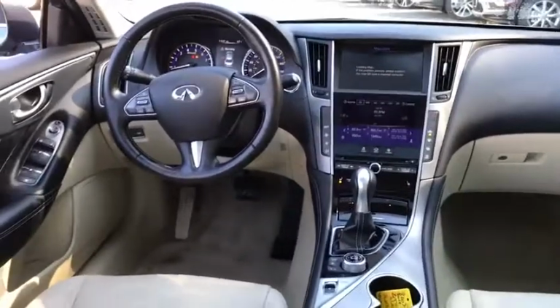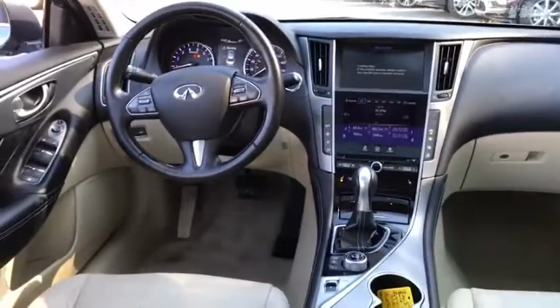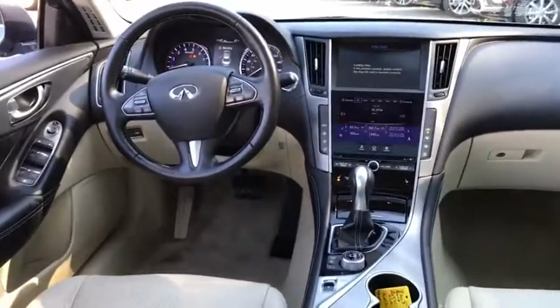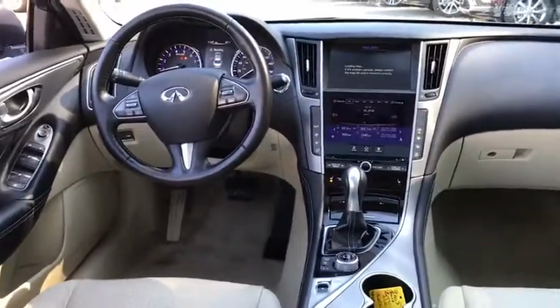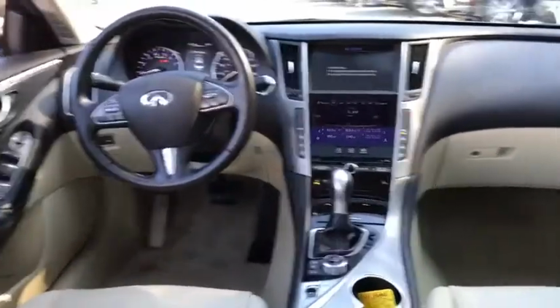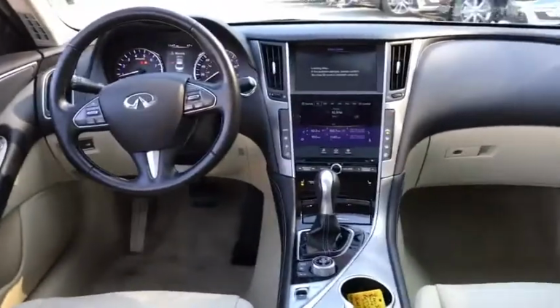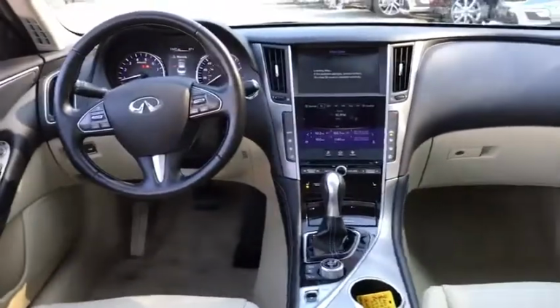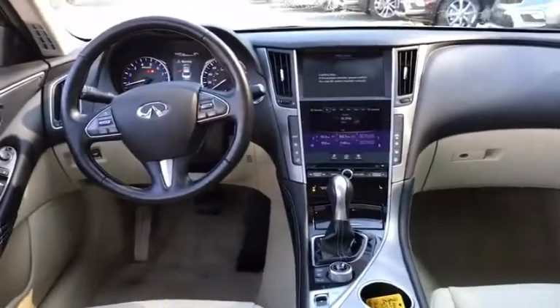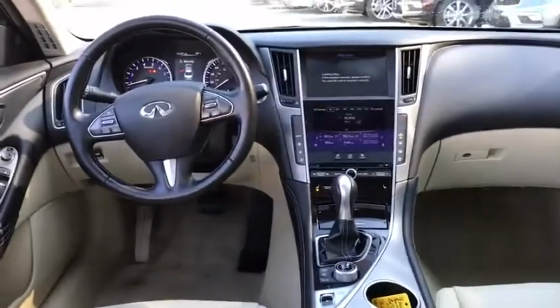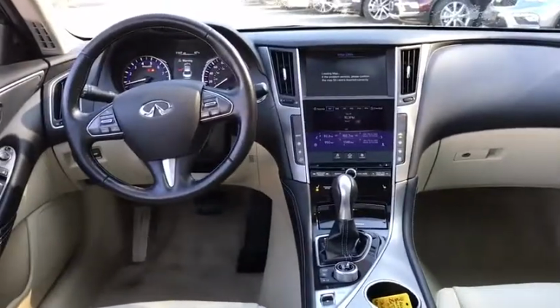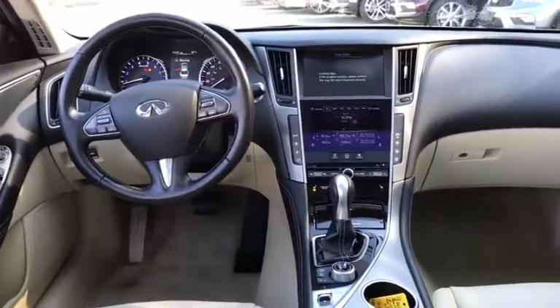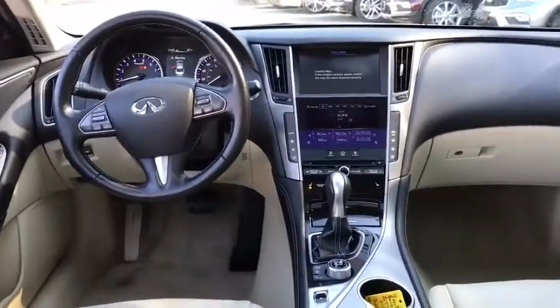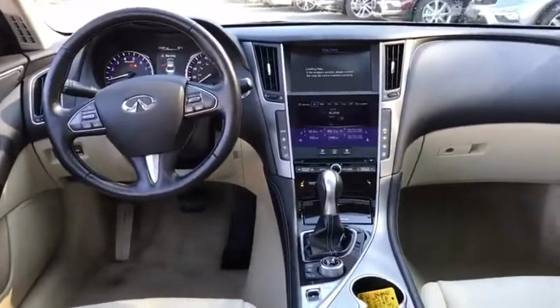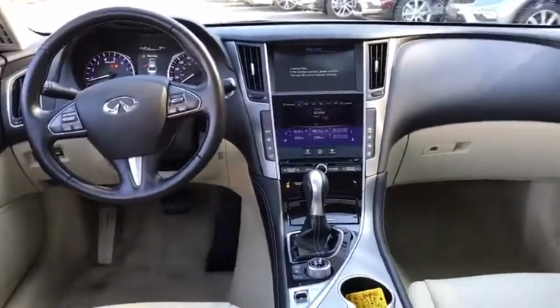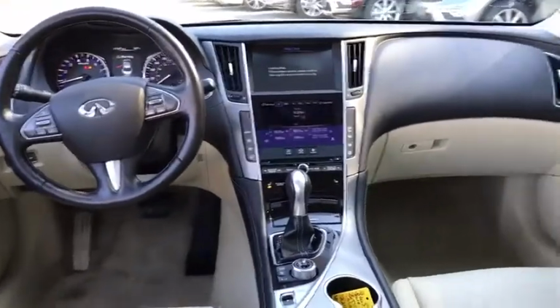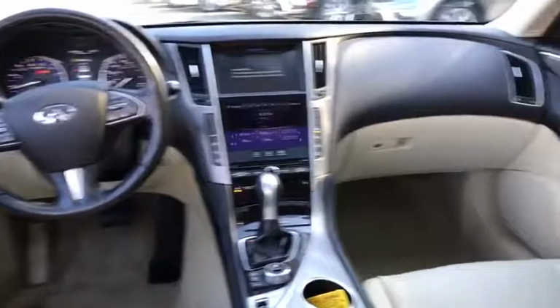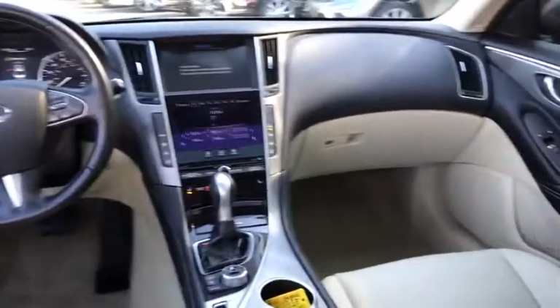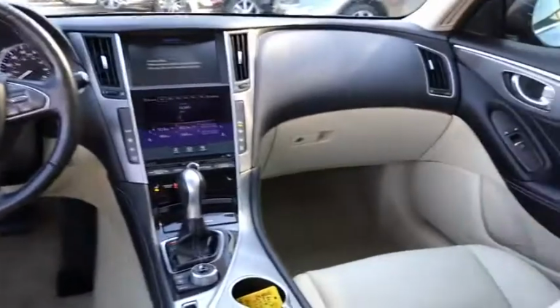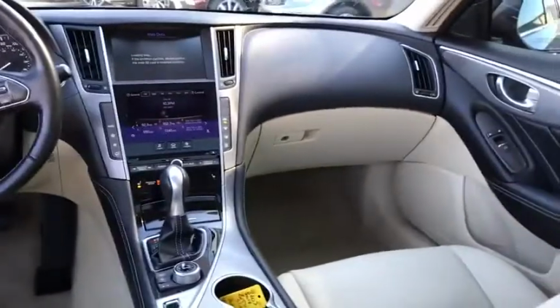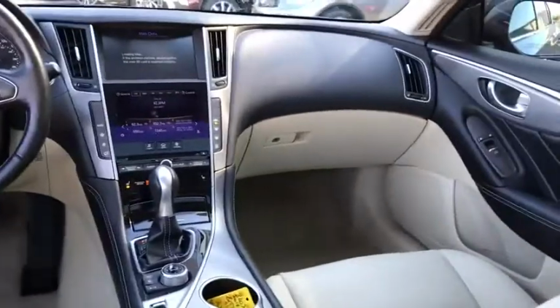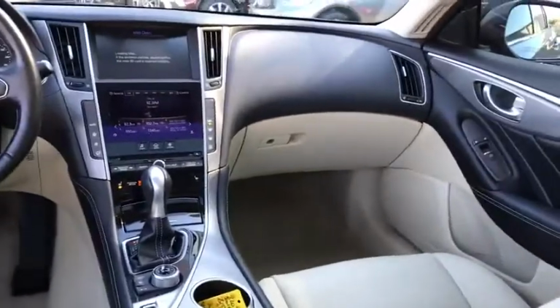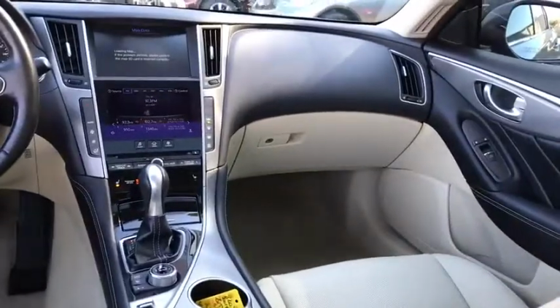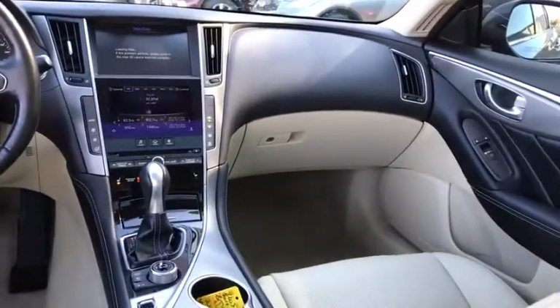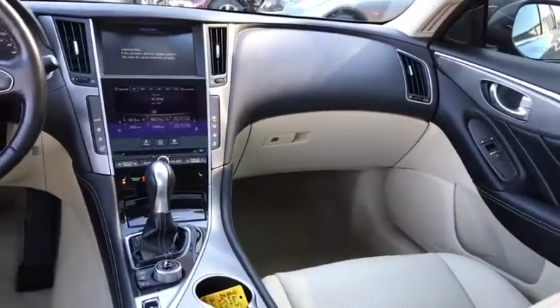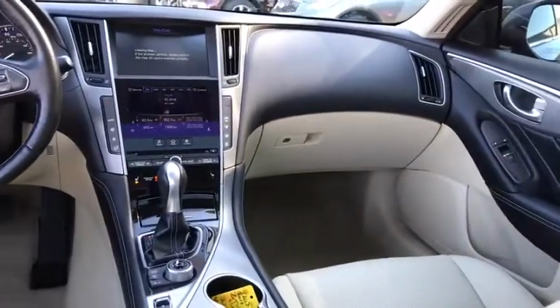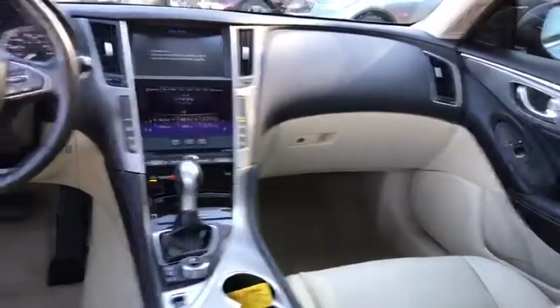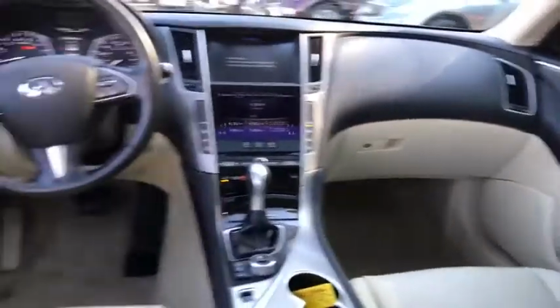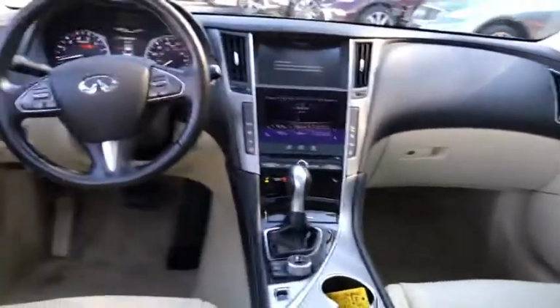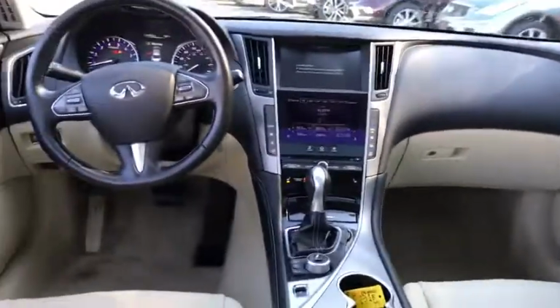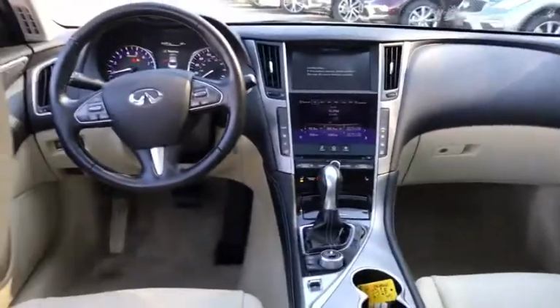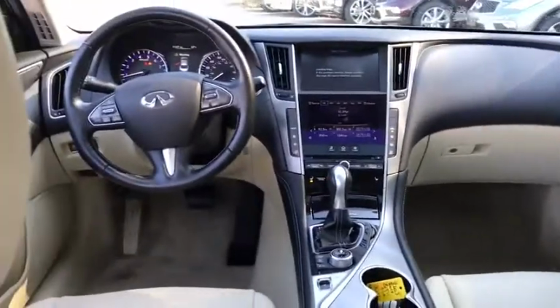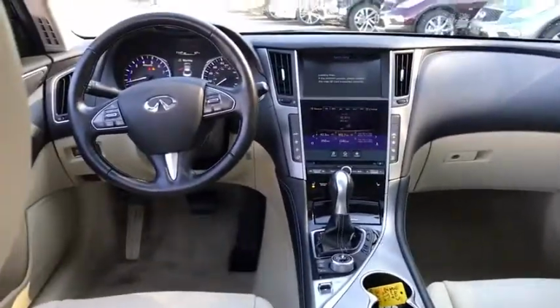Climate control. If you like it online, you'll love it in your driveway. Take it for a spin today.